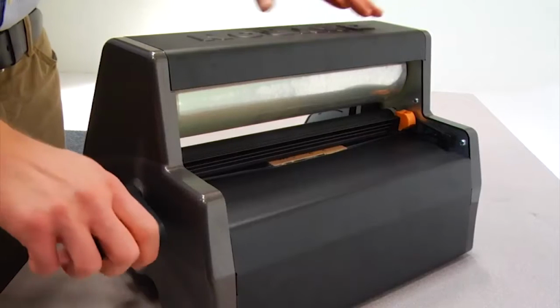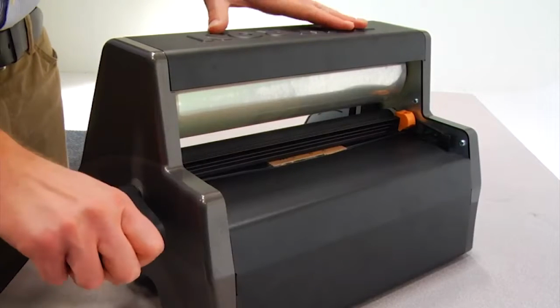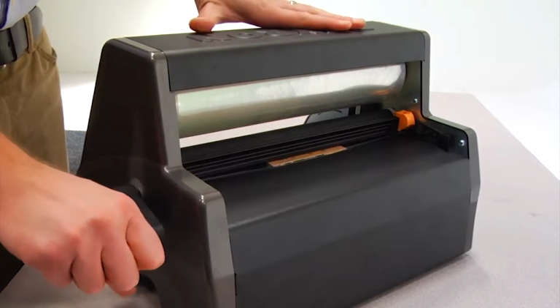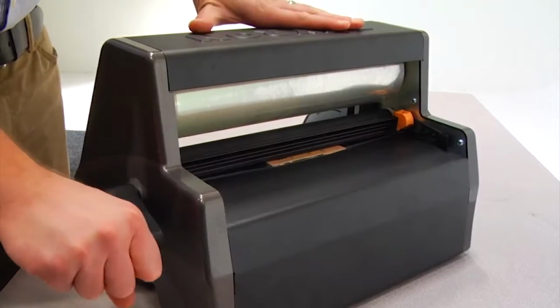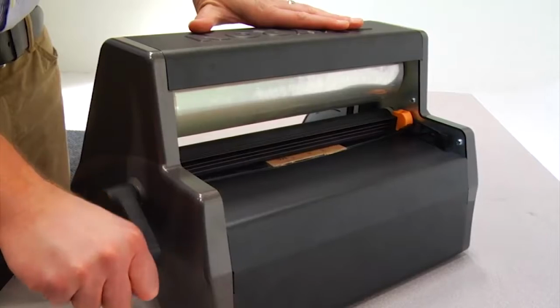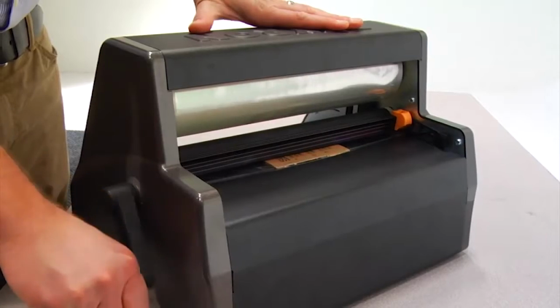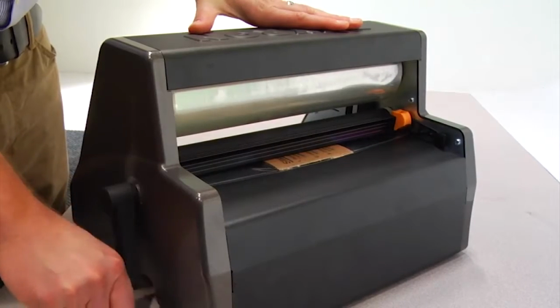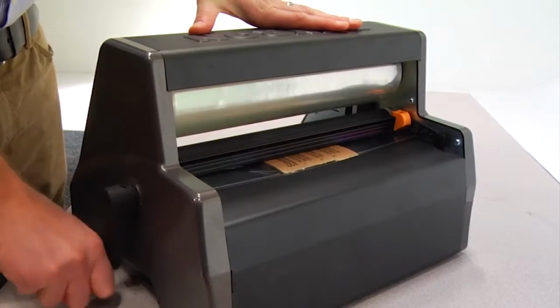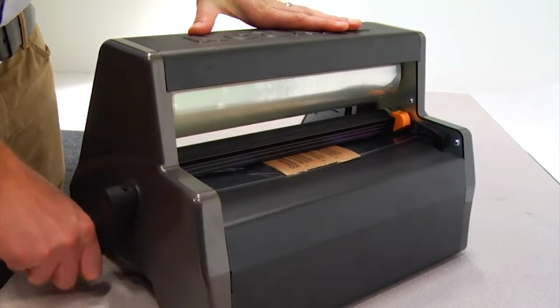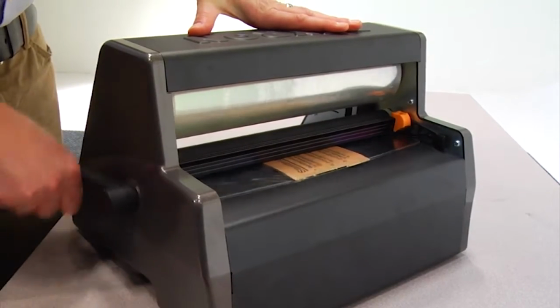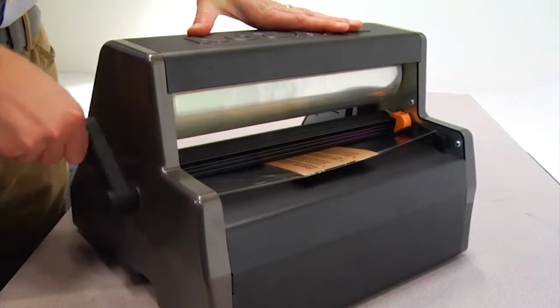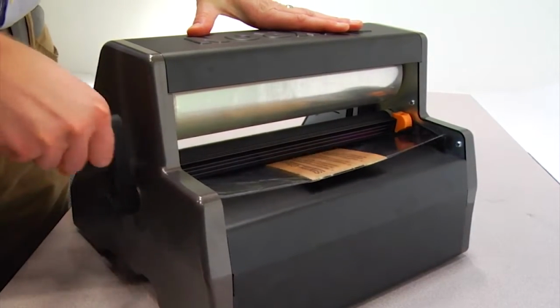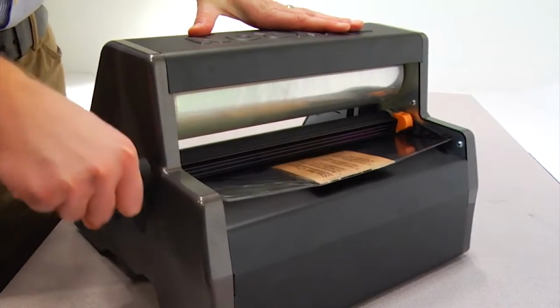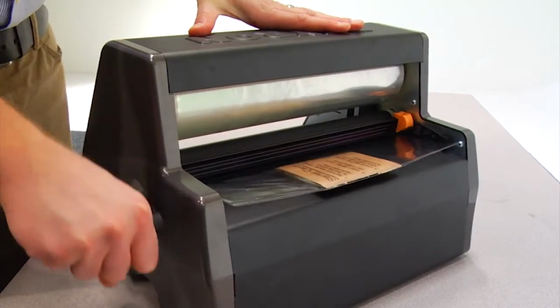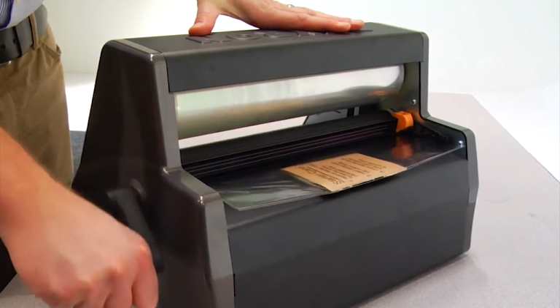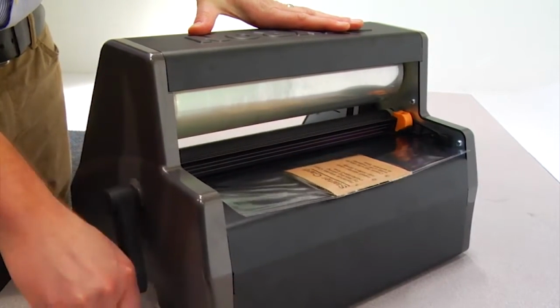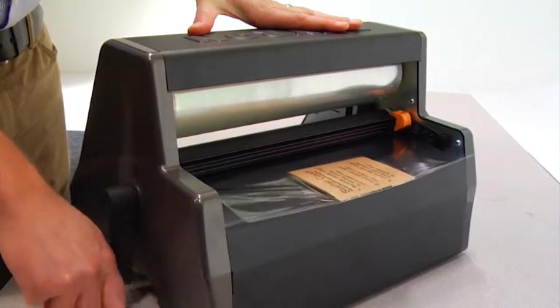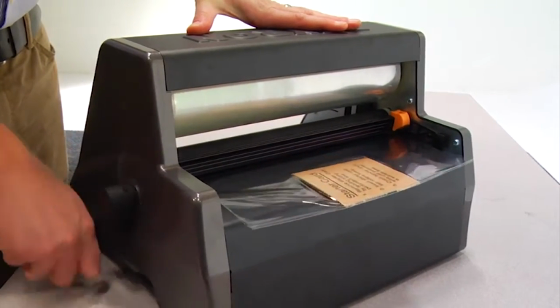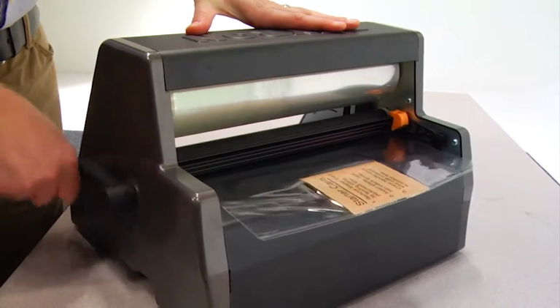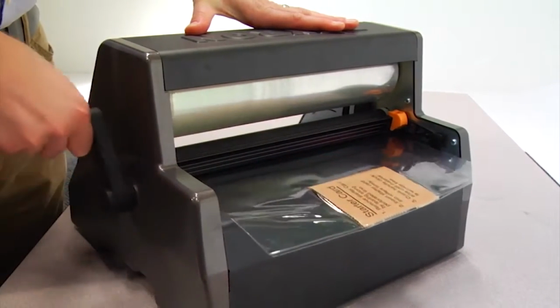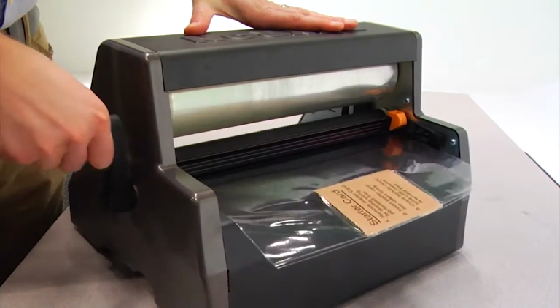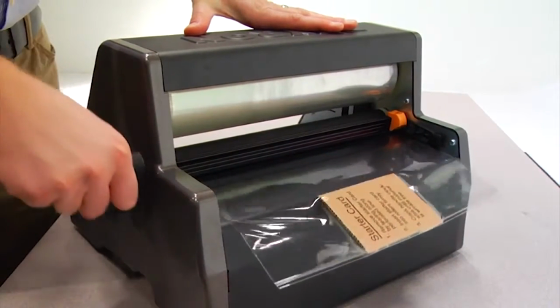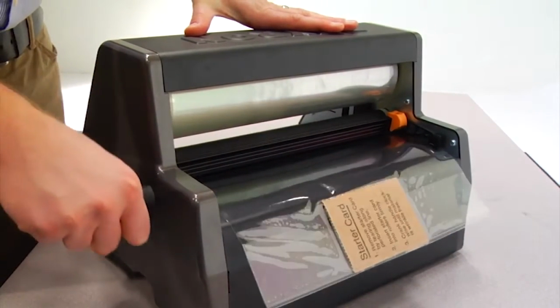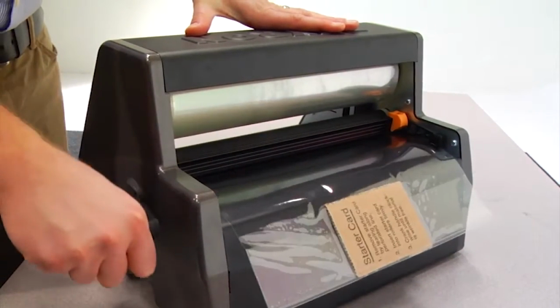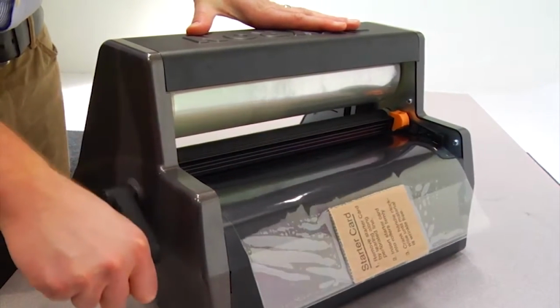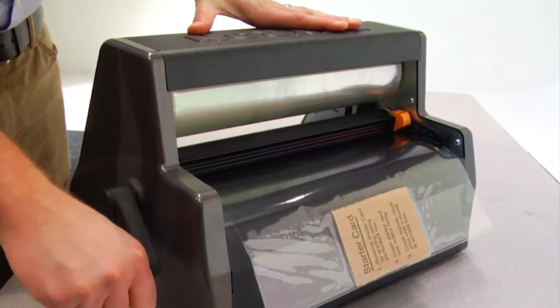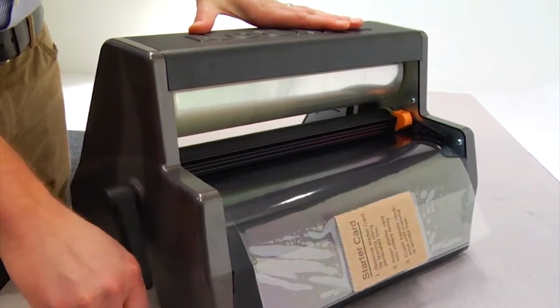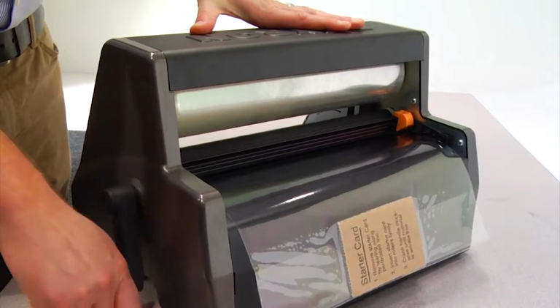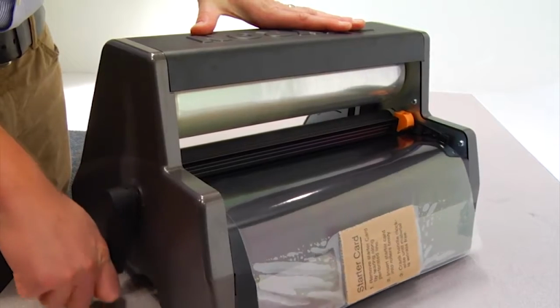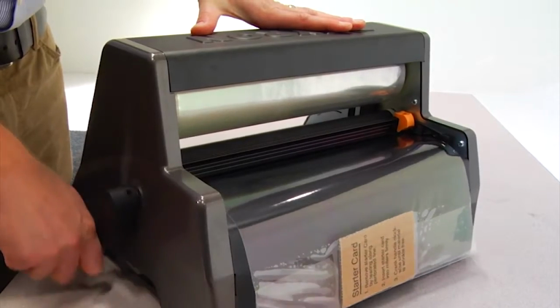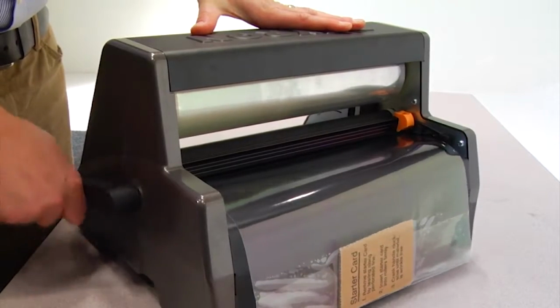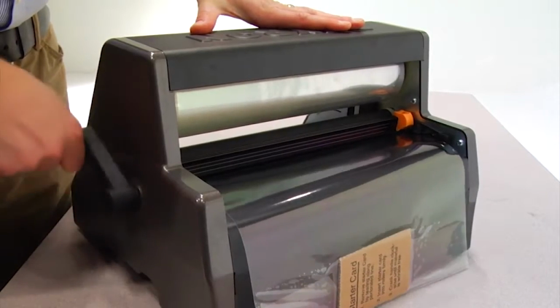Advance the film through the machine until the film is lined and wrinkle free. Output is usually smooth after 6 to 10 inches.